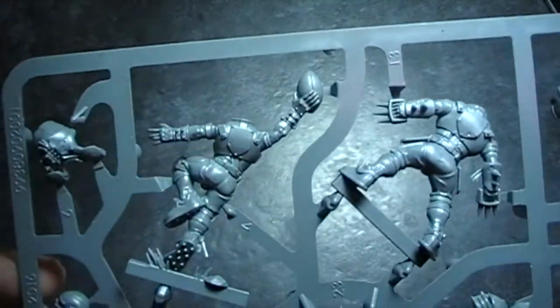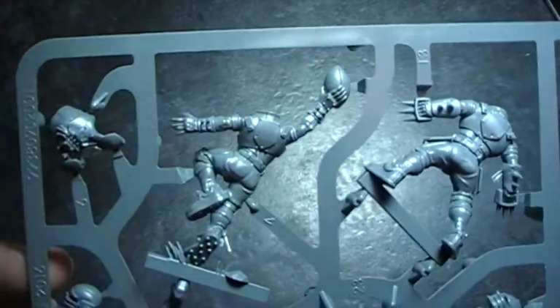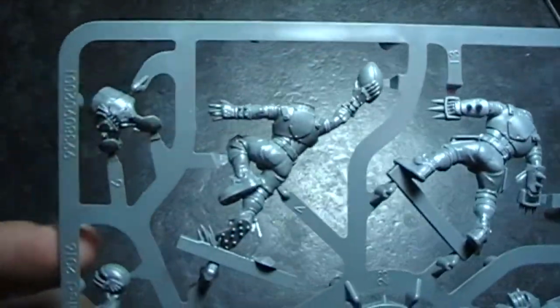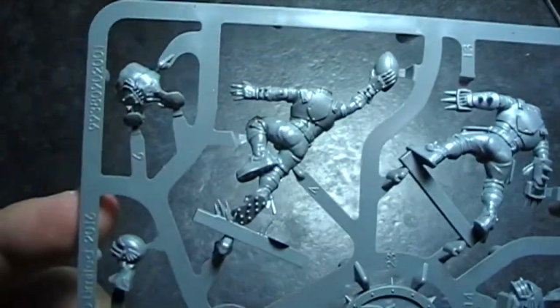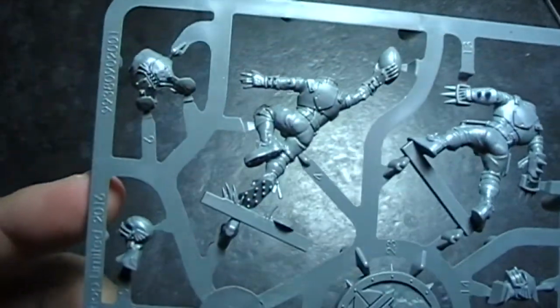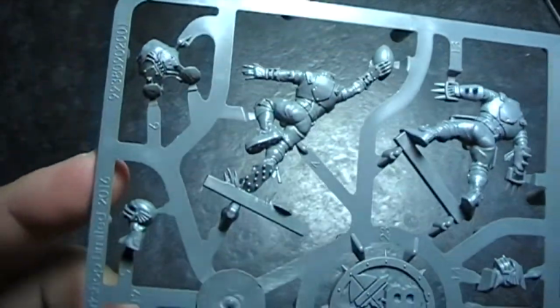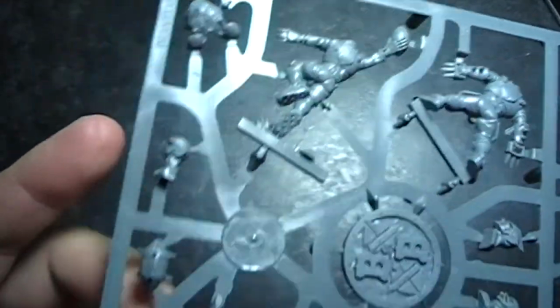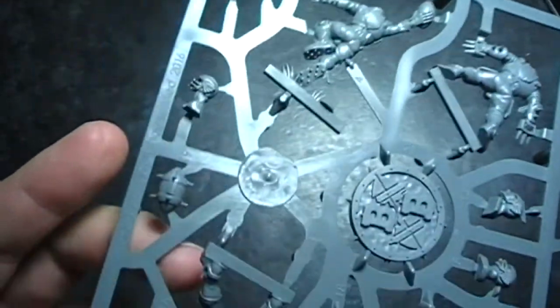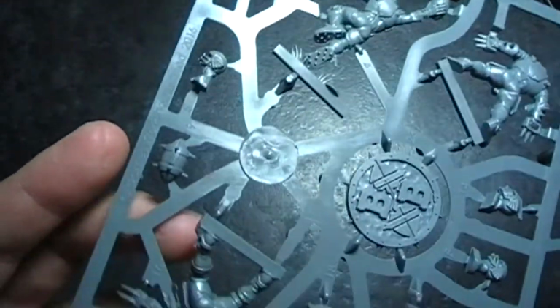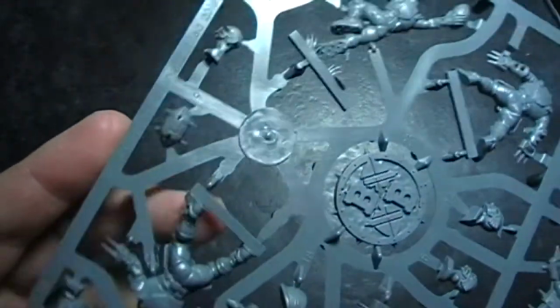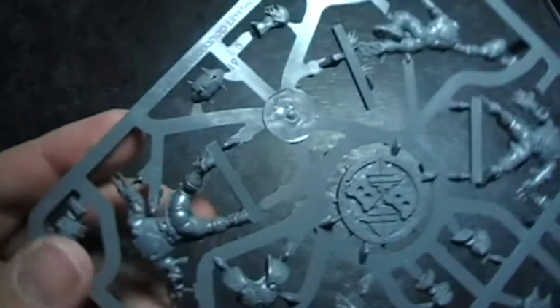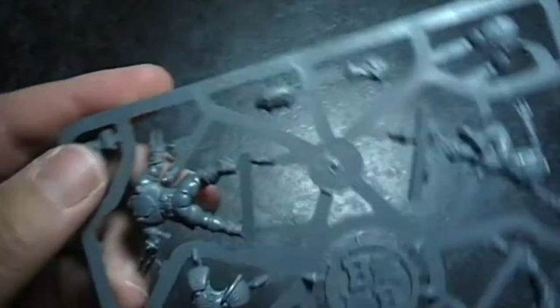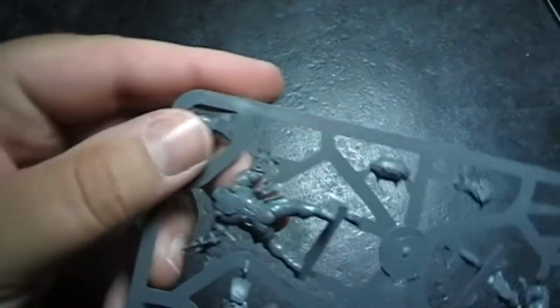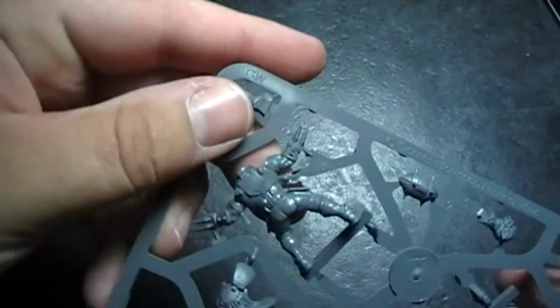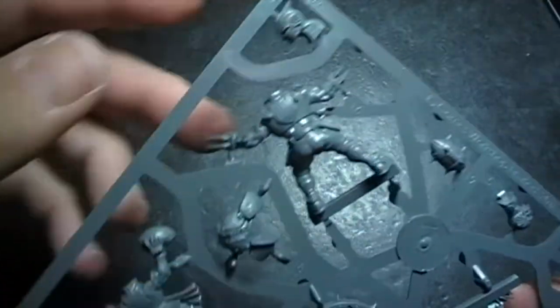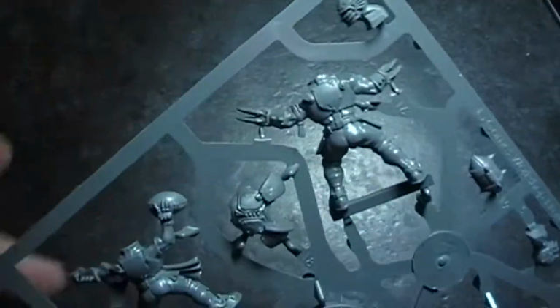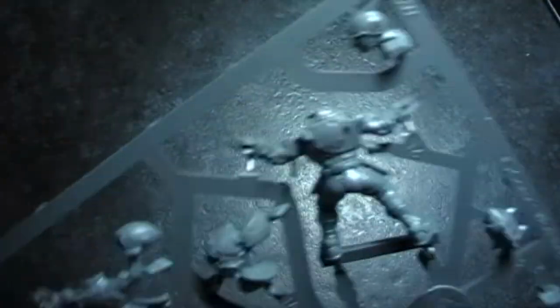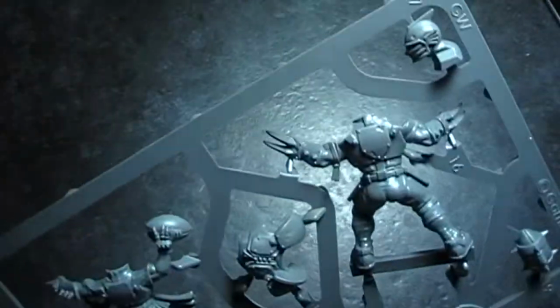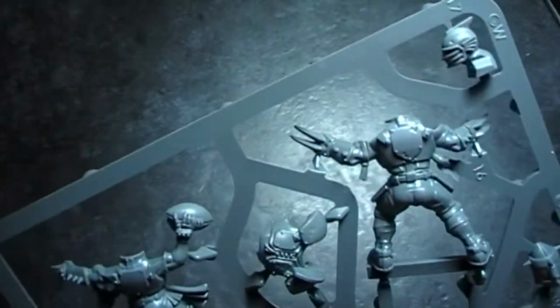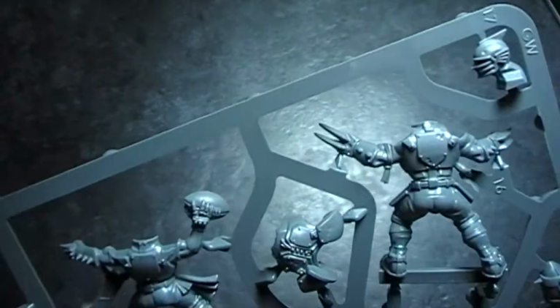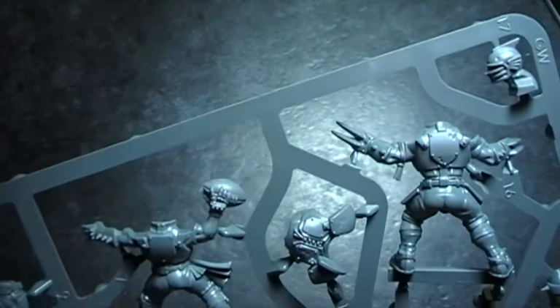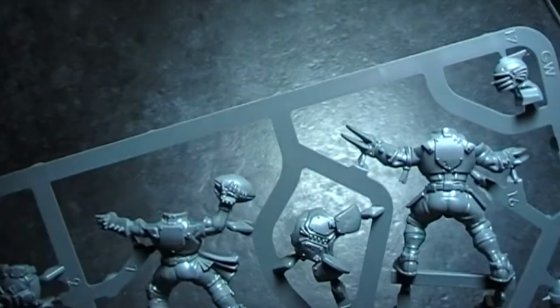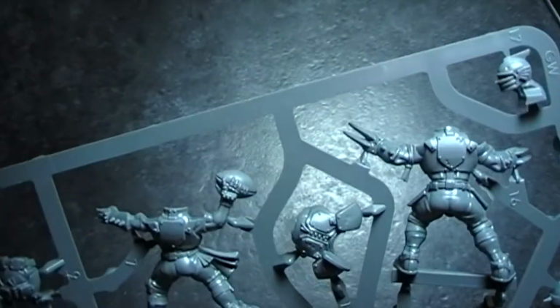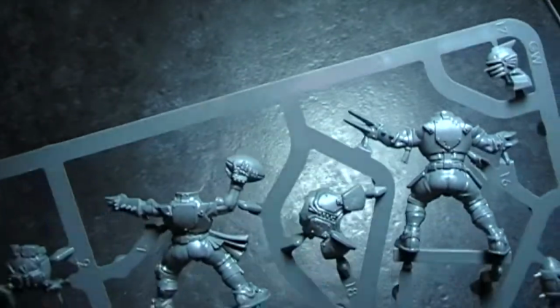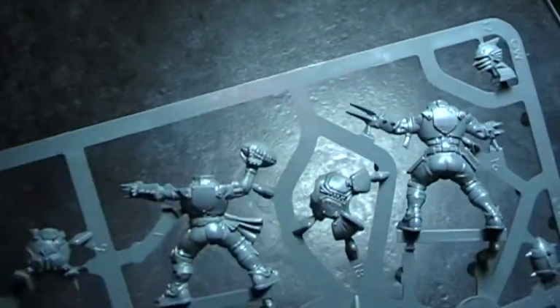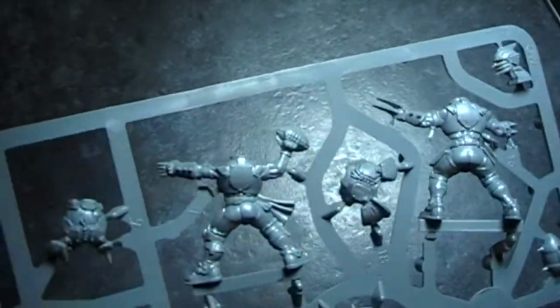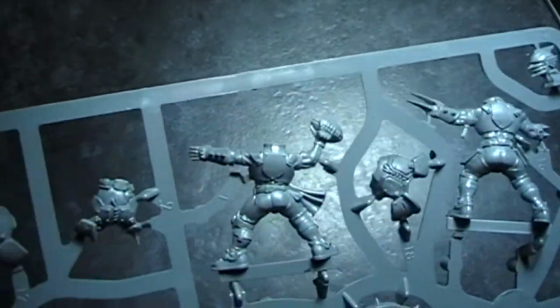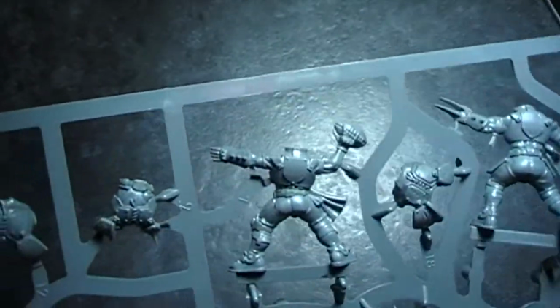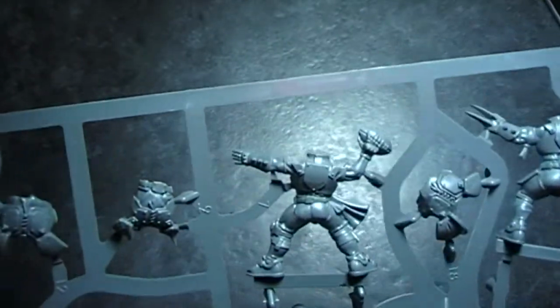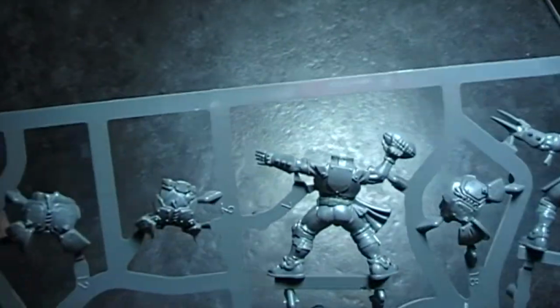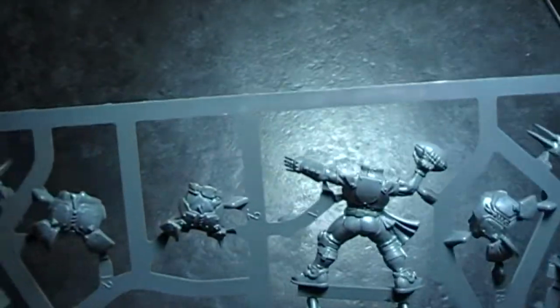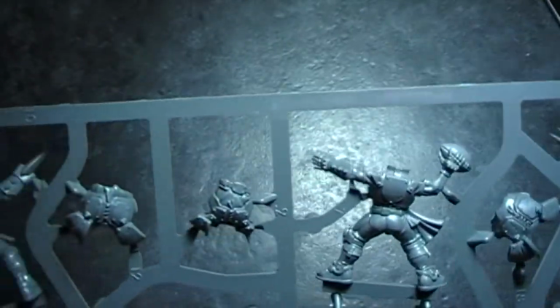It looks like it's going to be fun to put together. Right, we'll put them together and we'll be back in a minute.